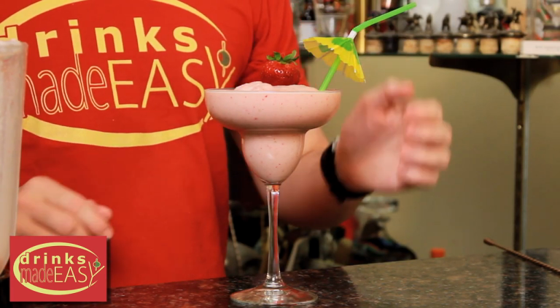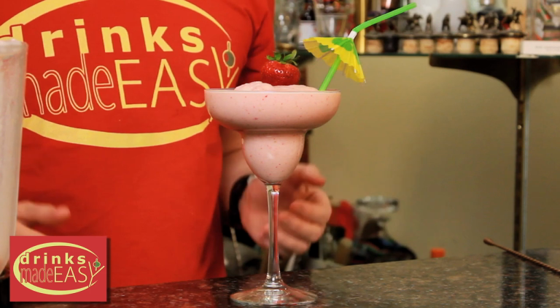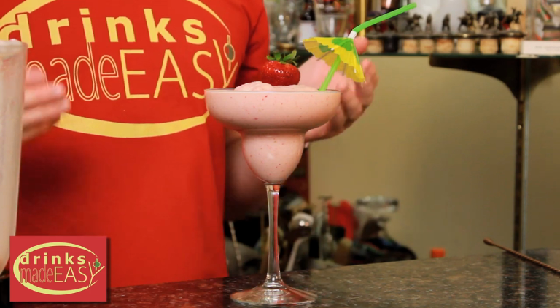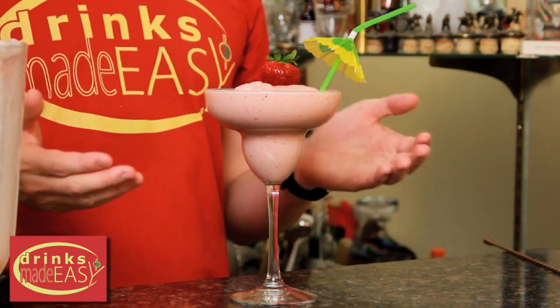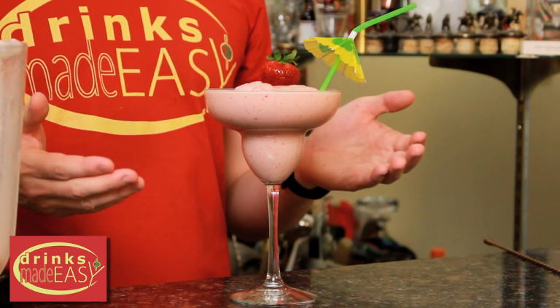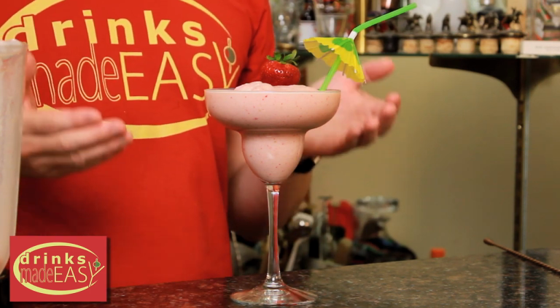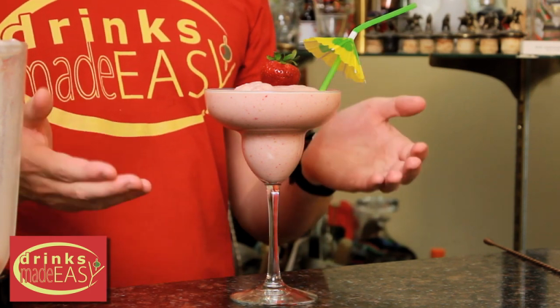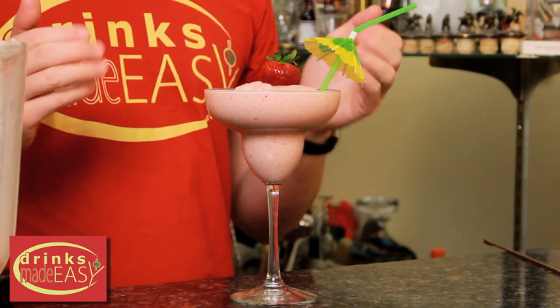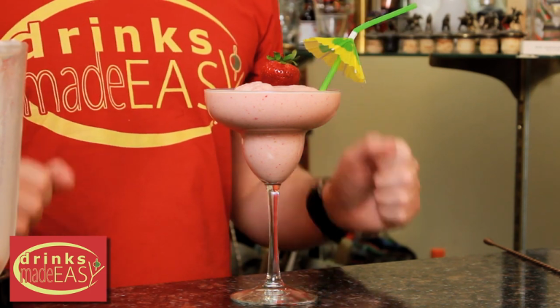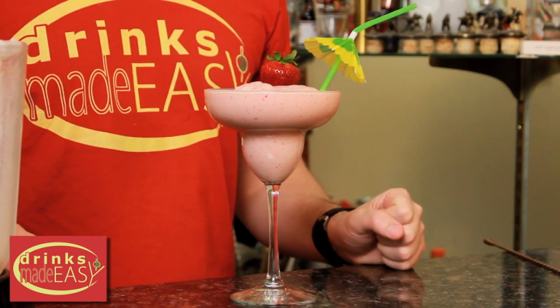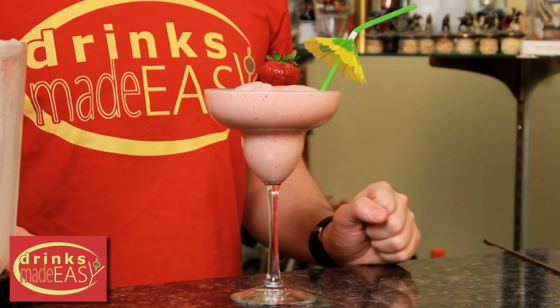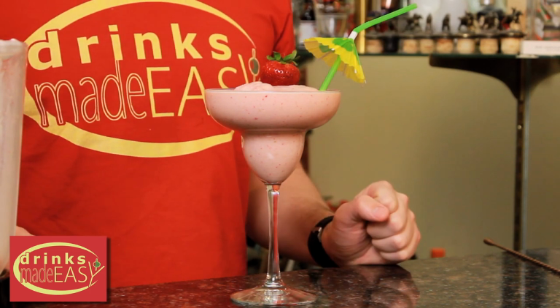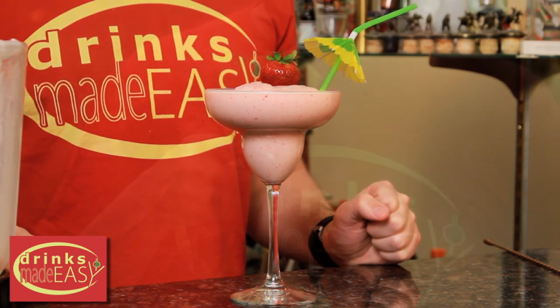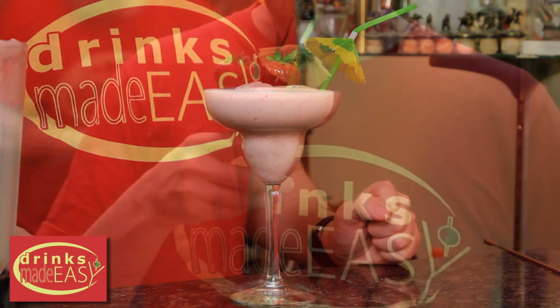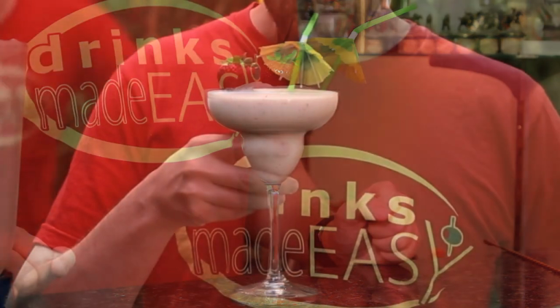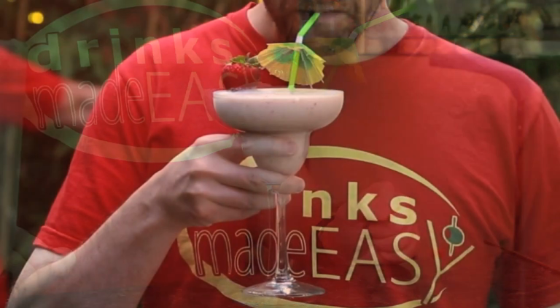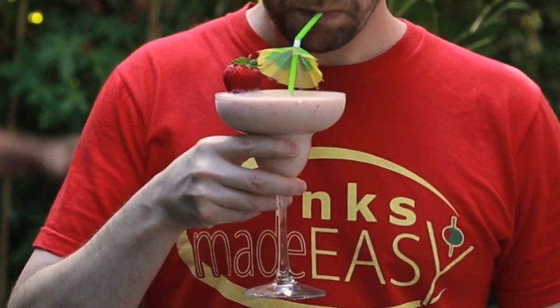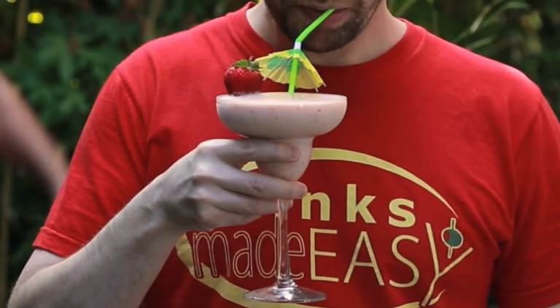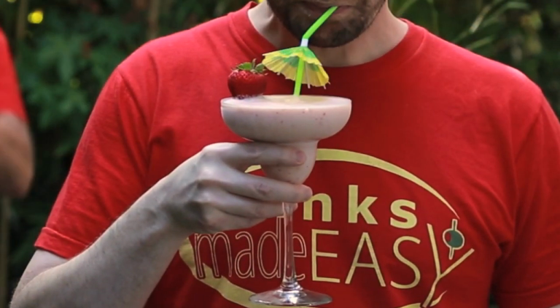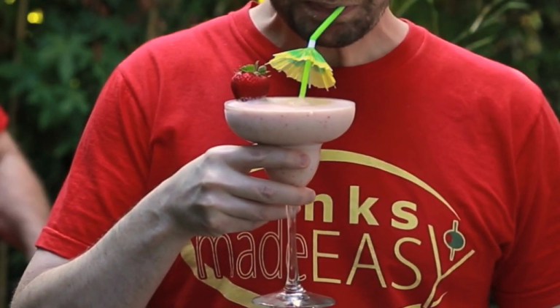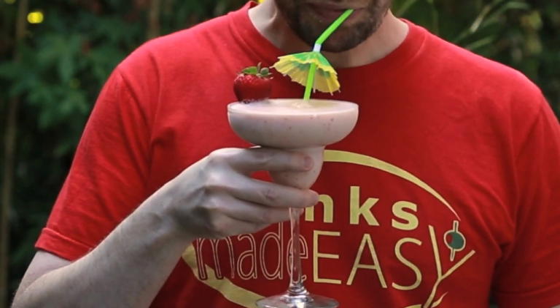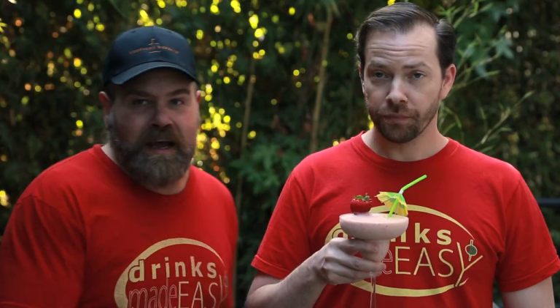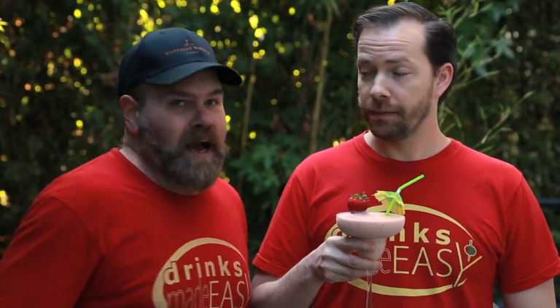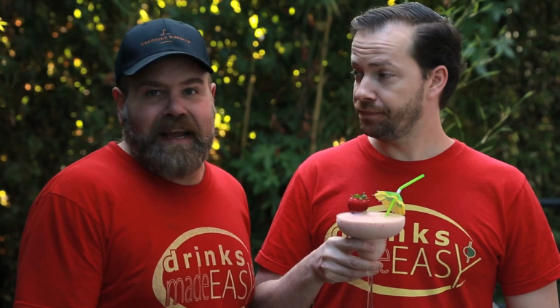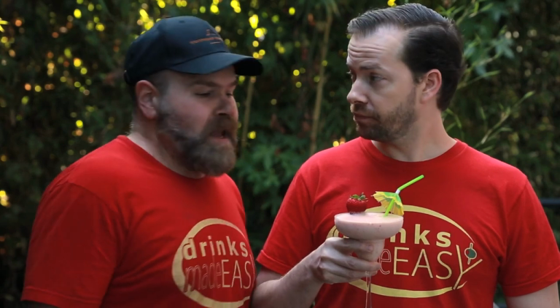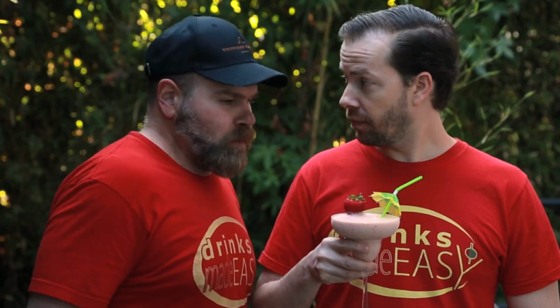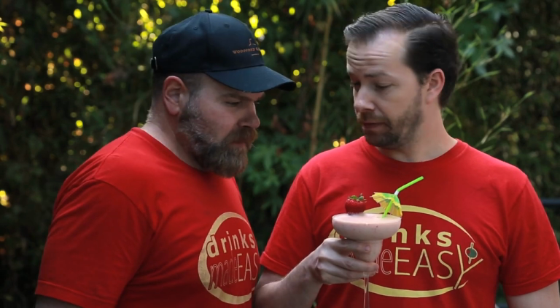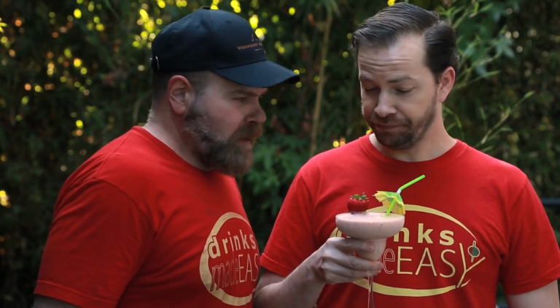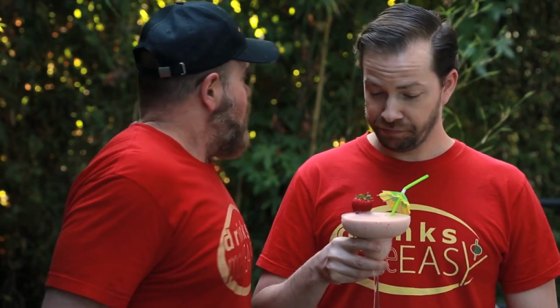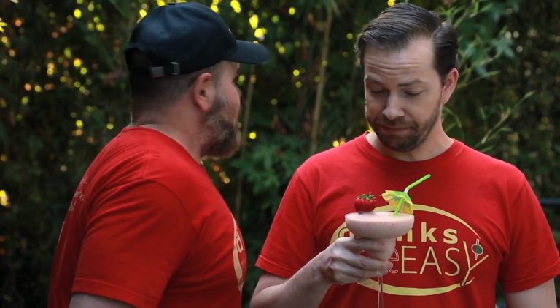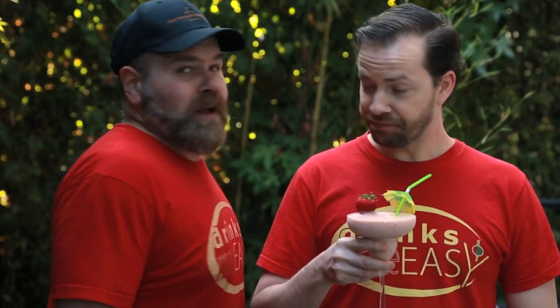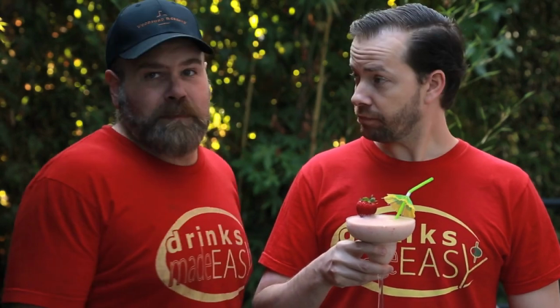And there you have the hummingbird frozen cocktail. Ooh, that looks good. I think I lost him.